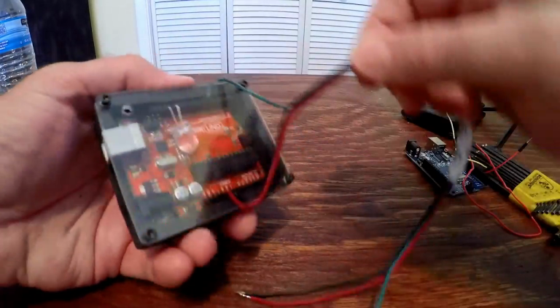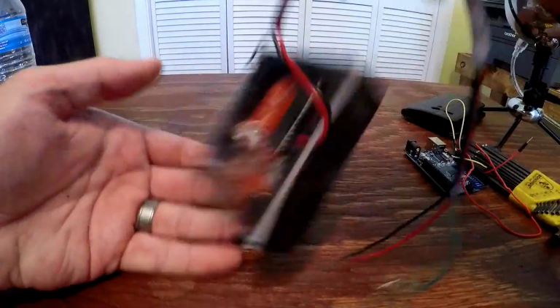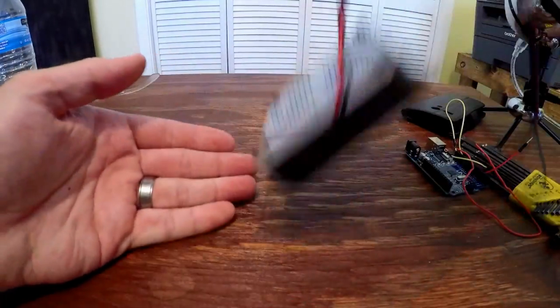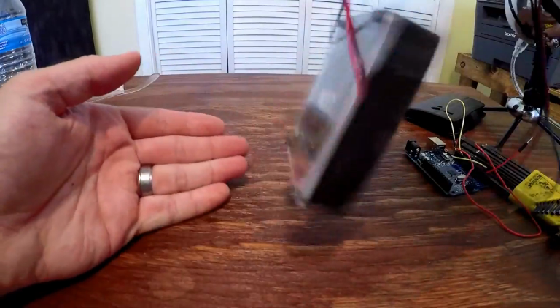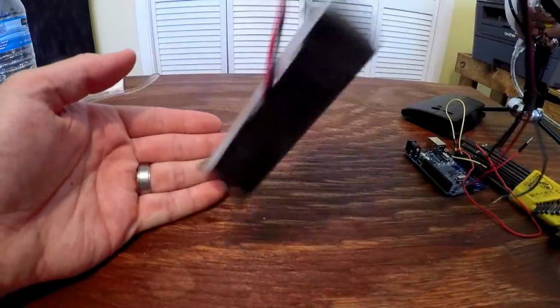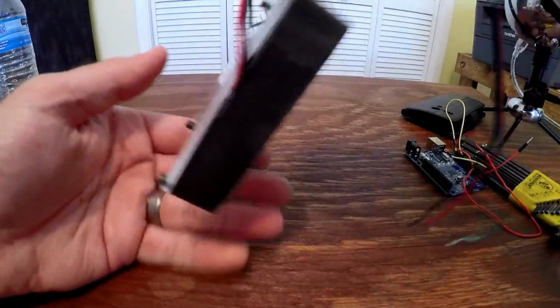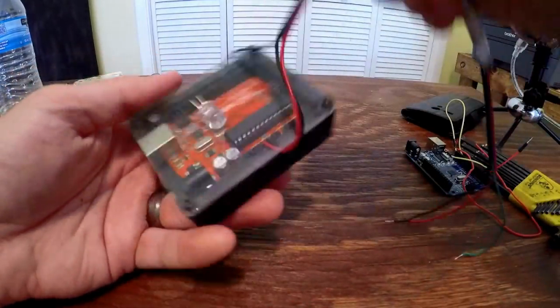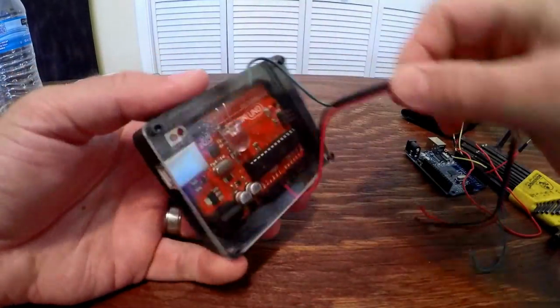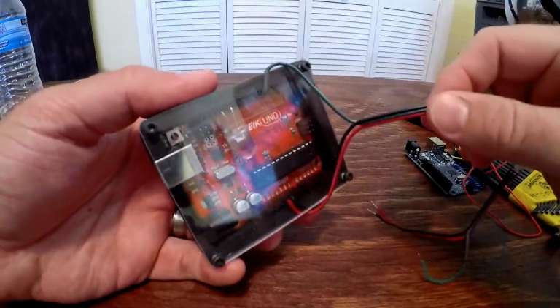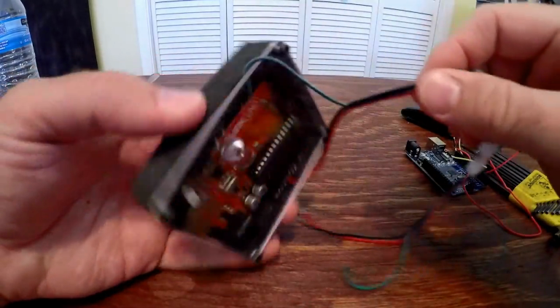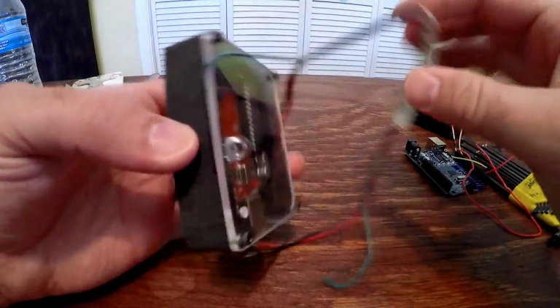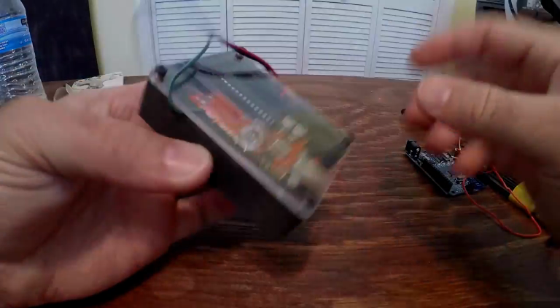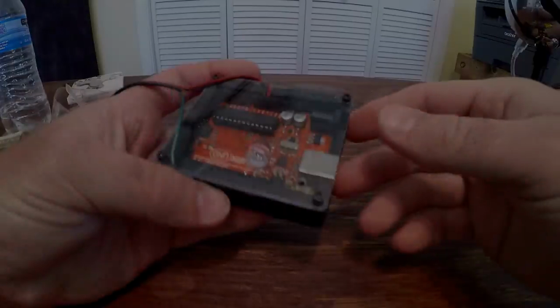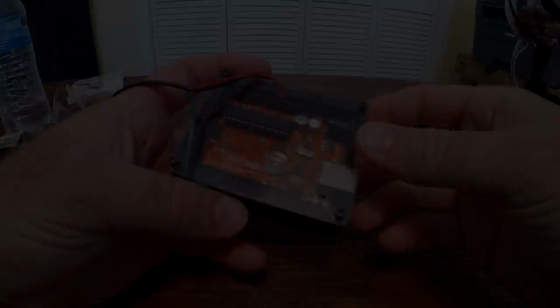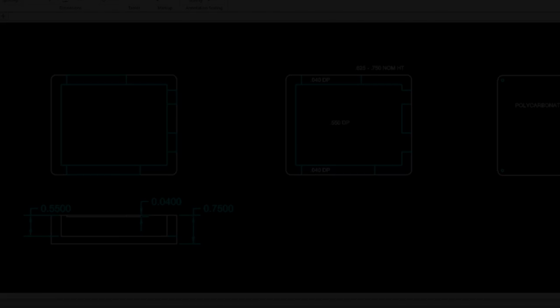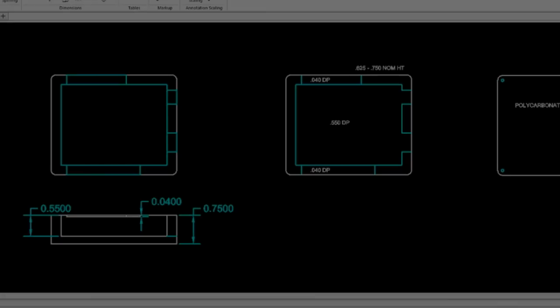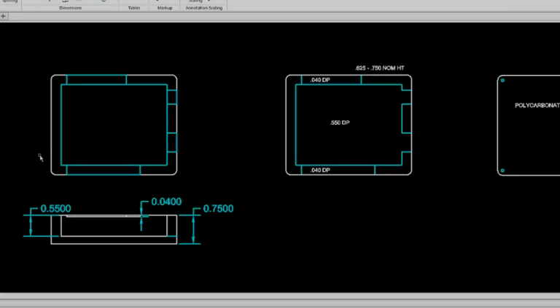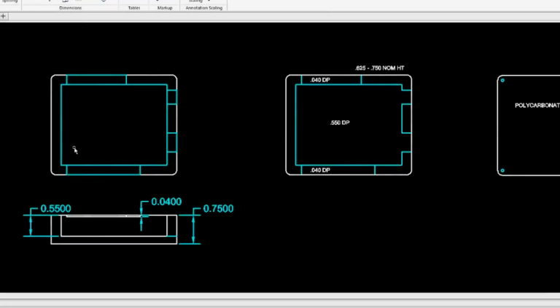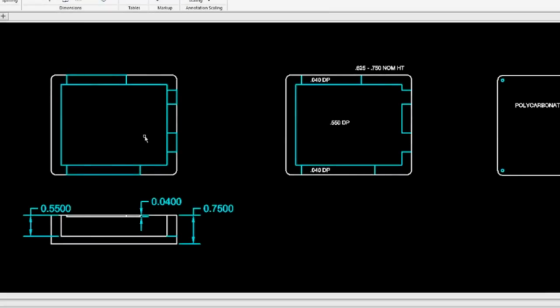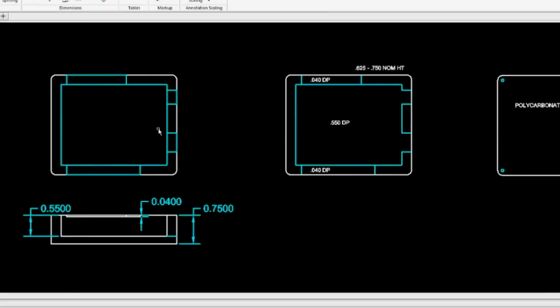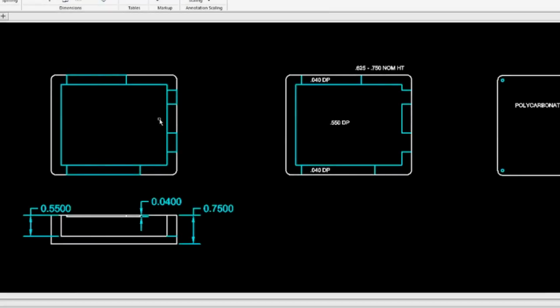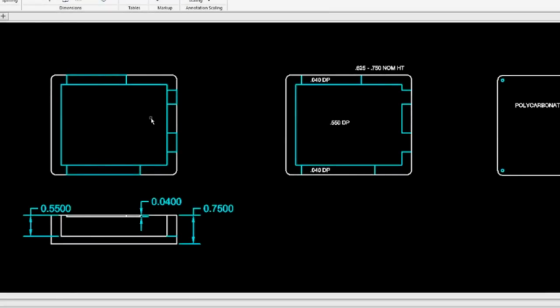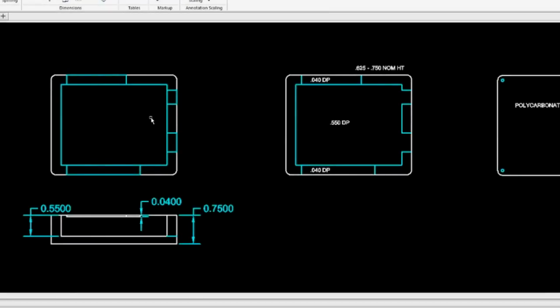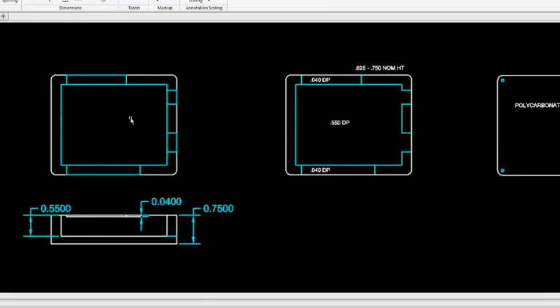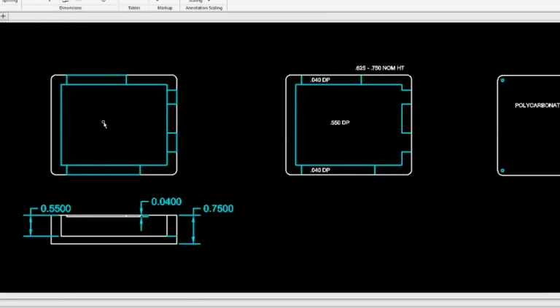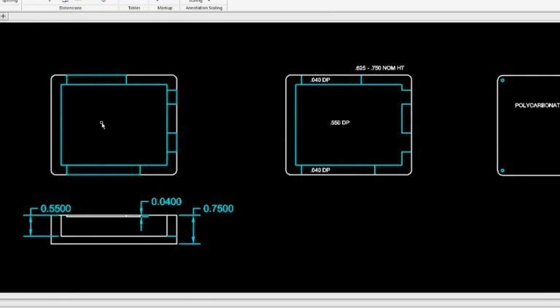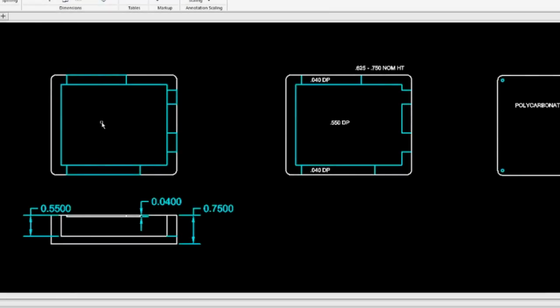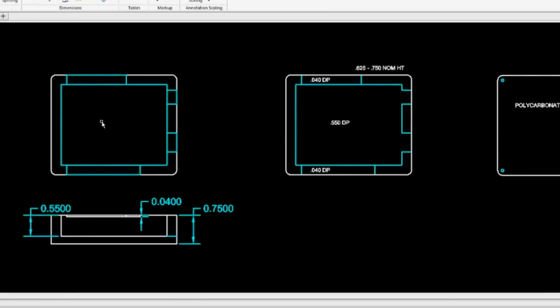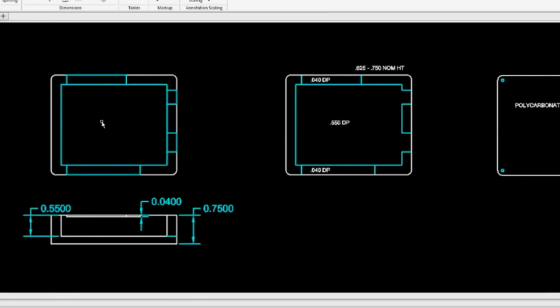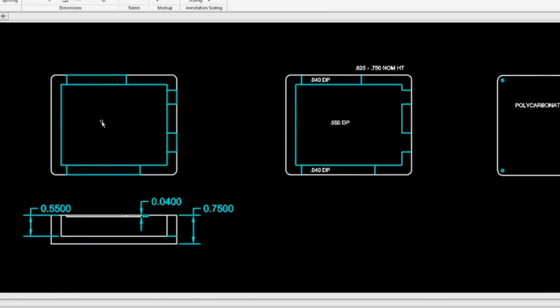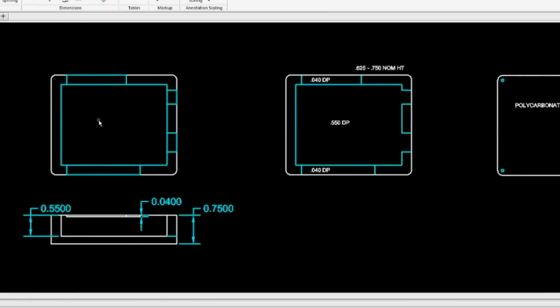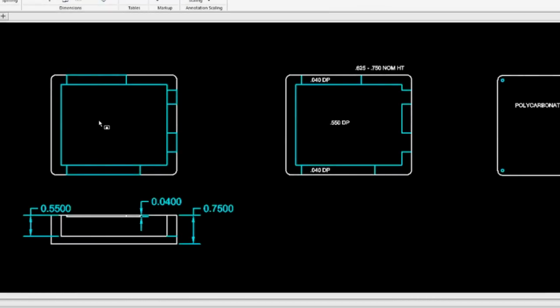Sure, there are solder and screw terminal options, but what I developed was this: an Arduino Uno enclosure with integrated strain relief.